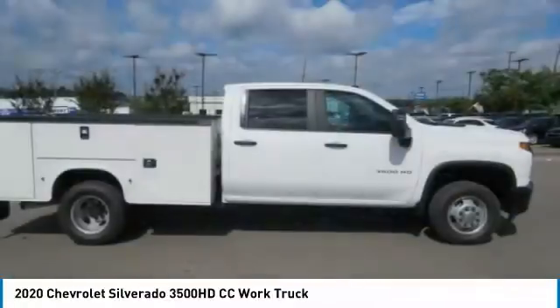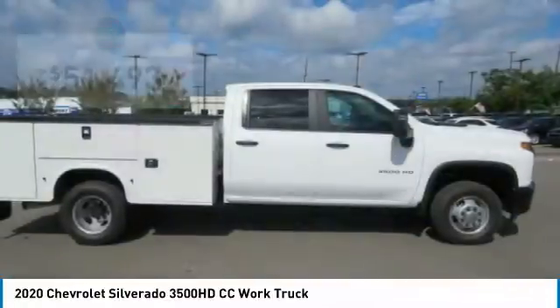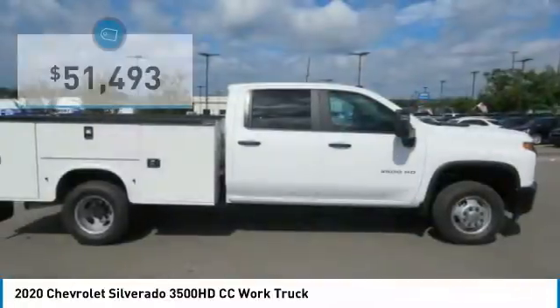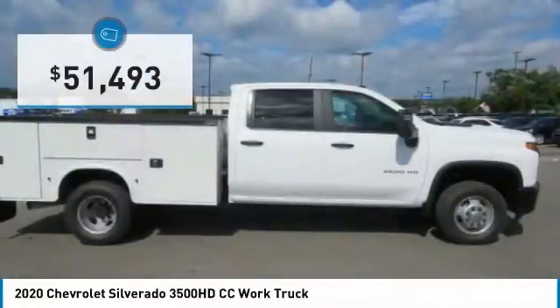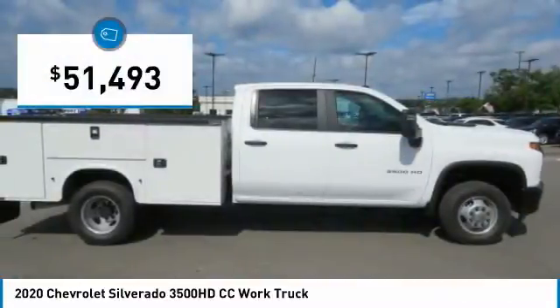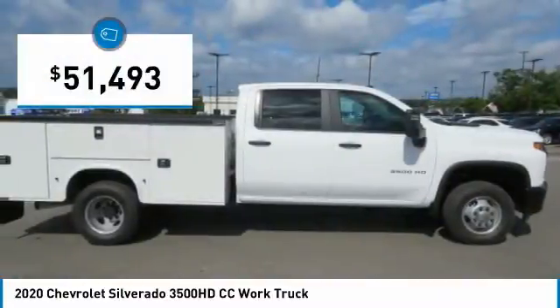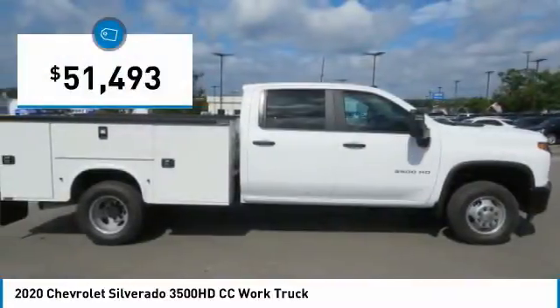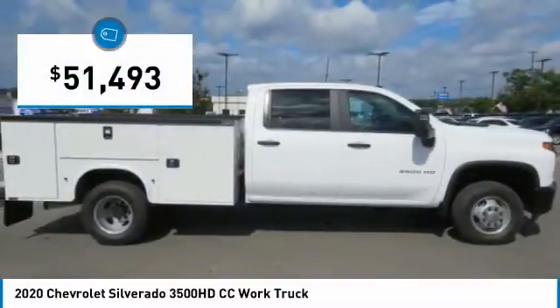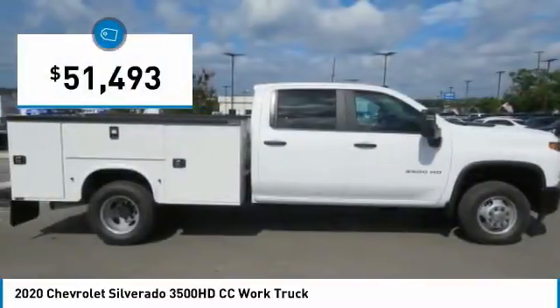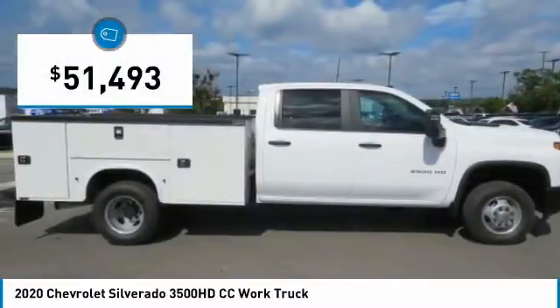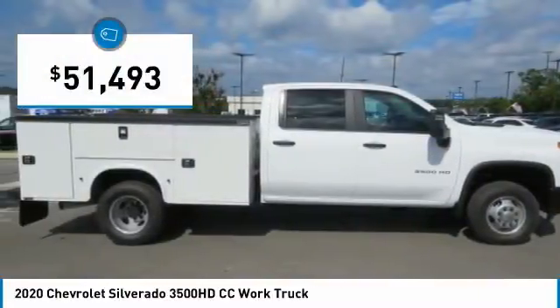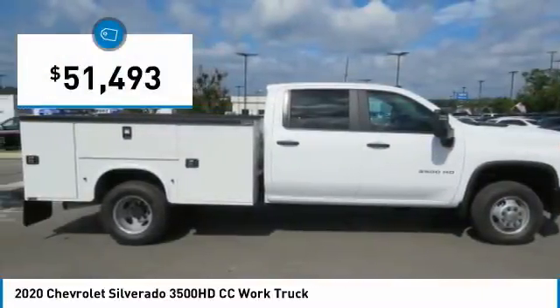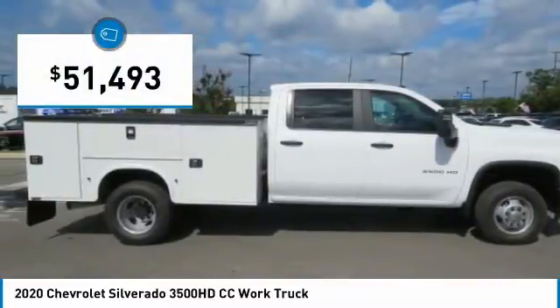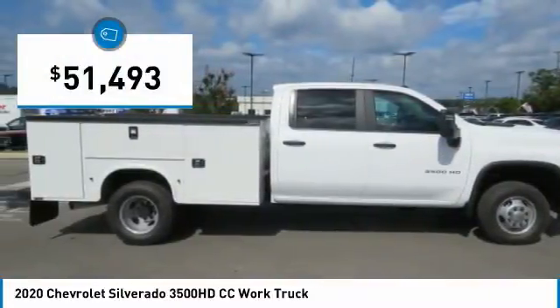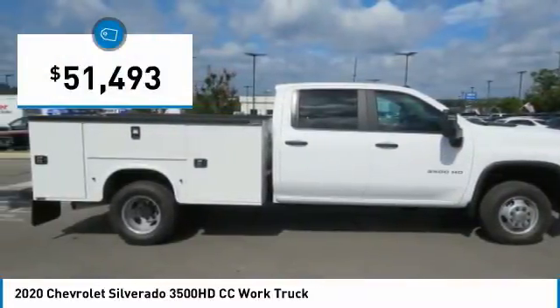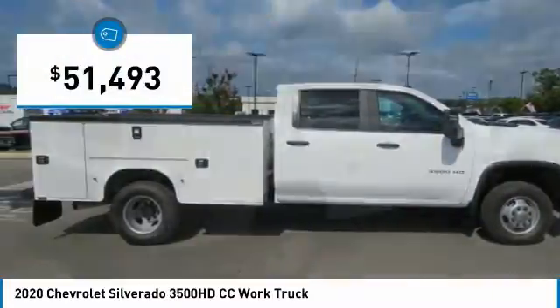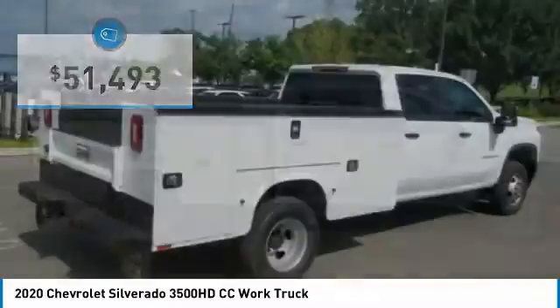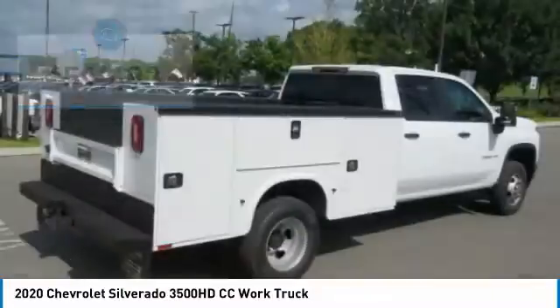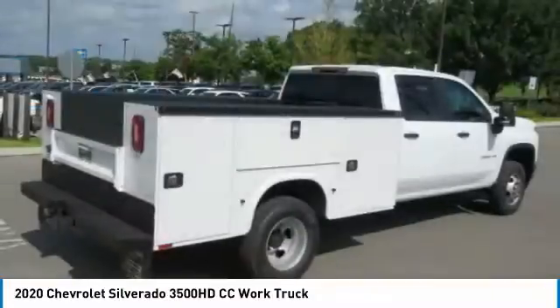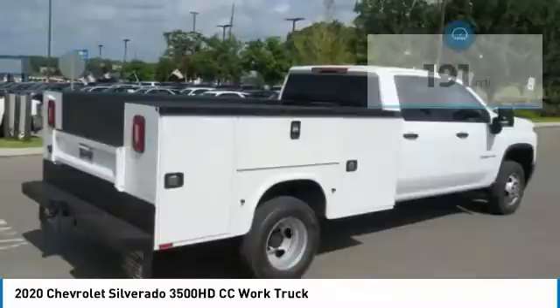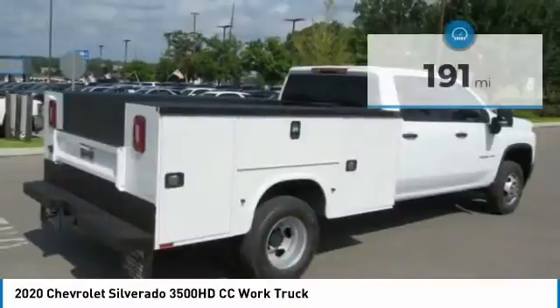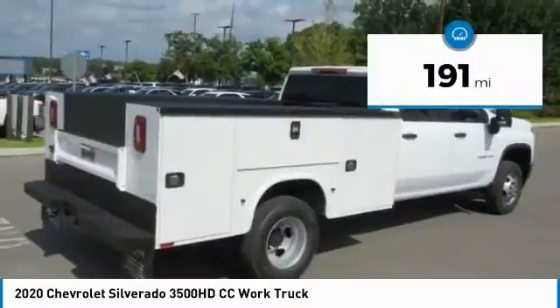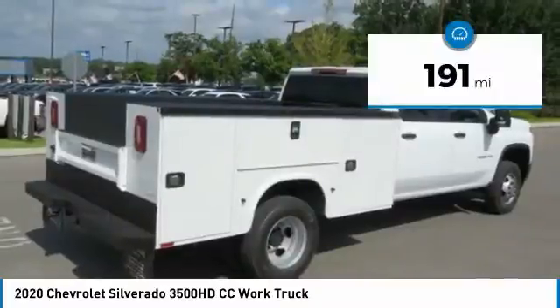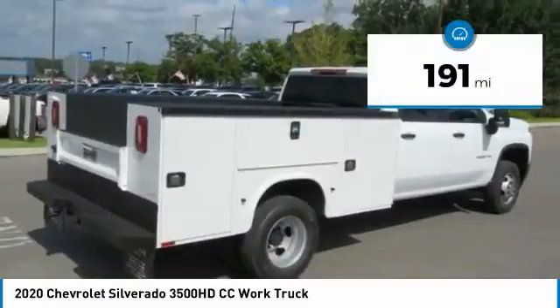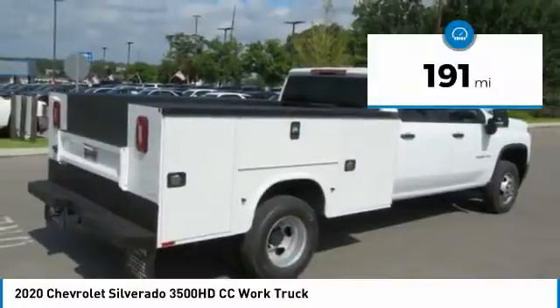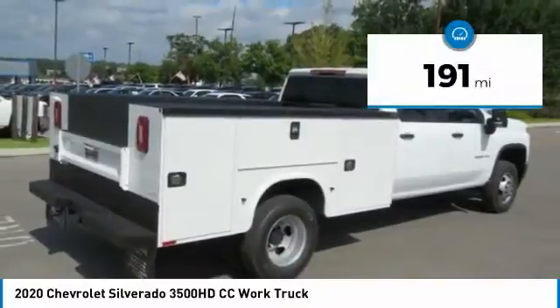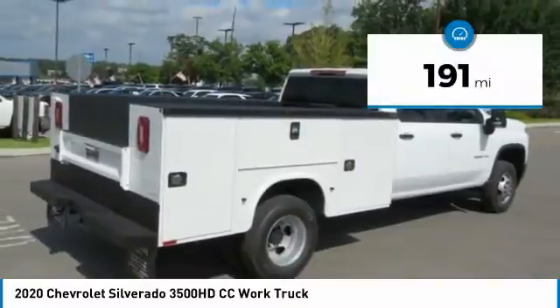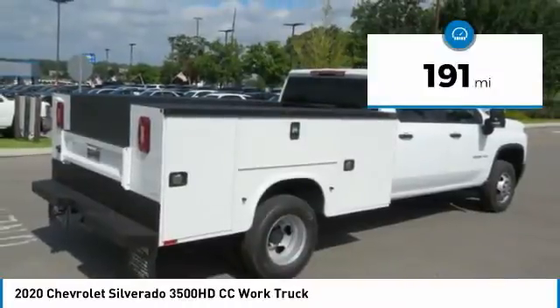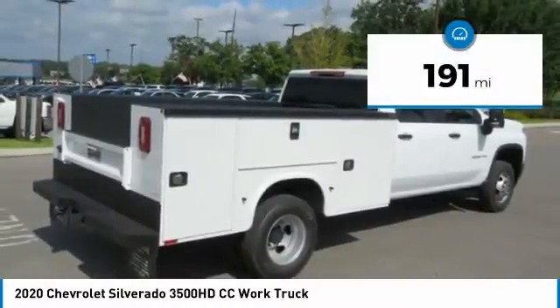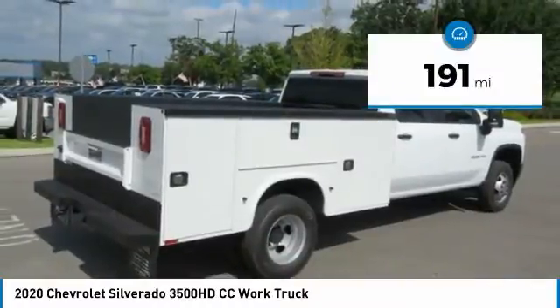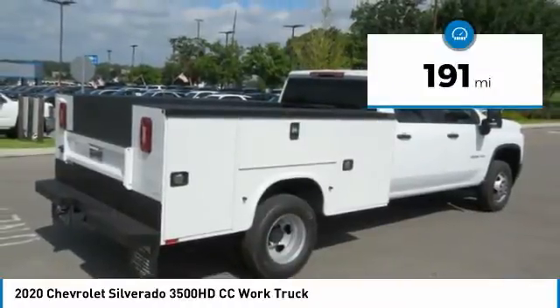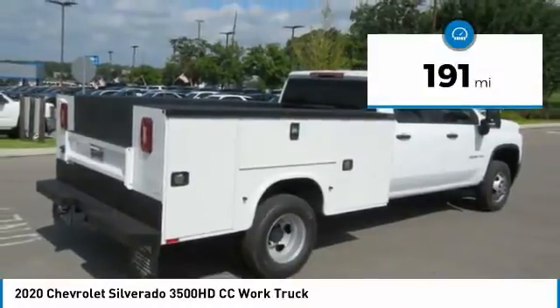And is priced below $55,000. This vehicle has less than 200 miles.